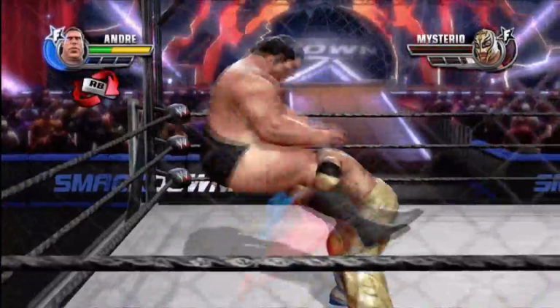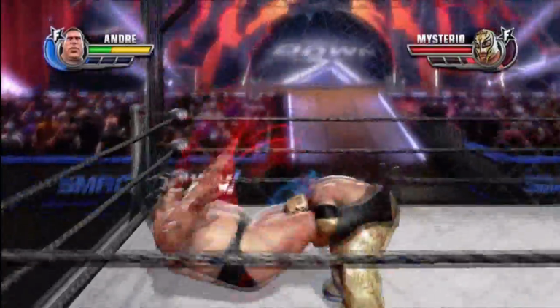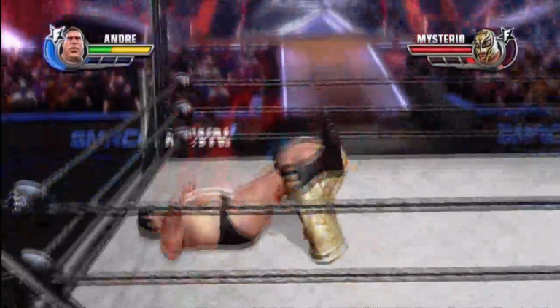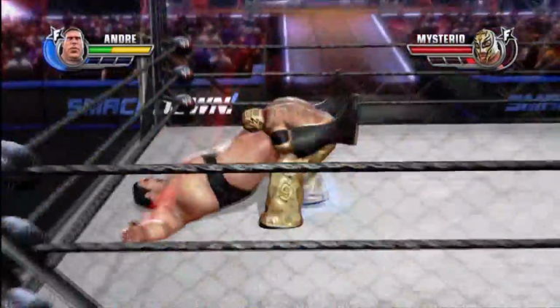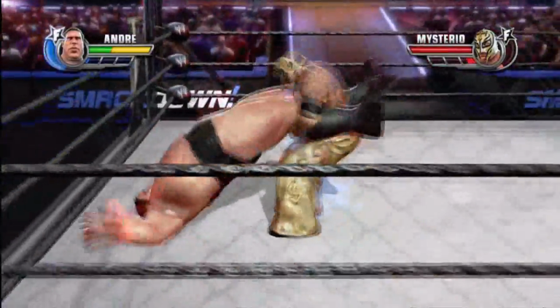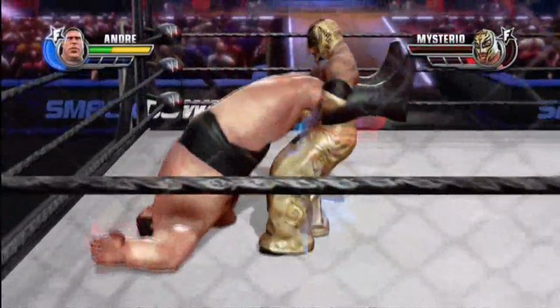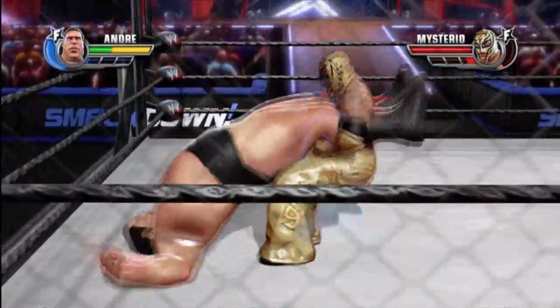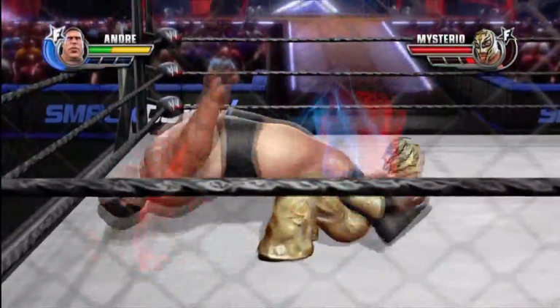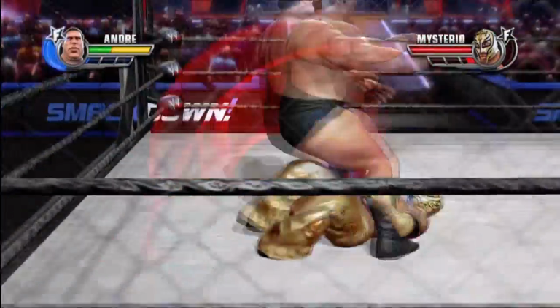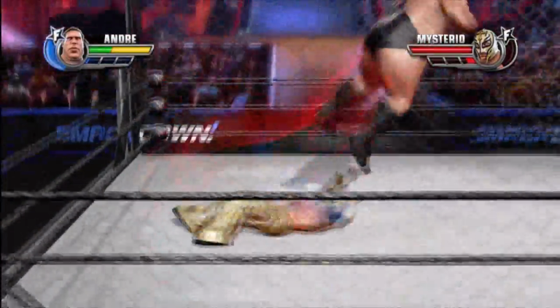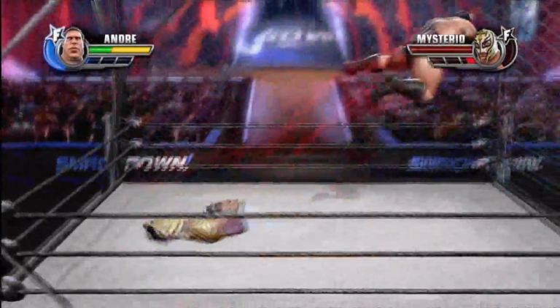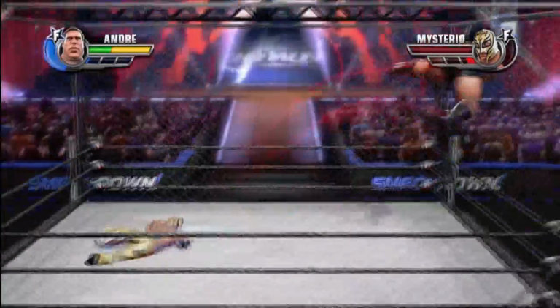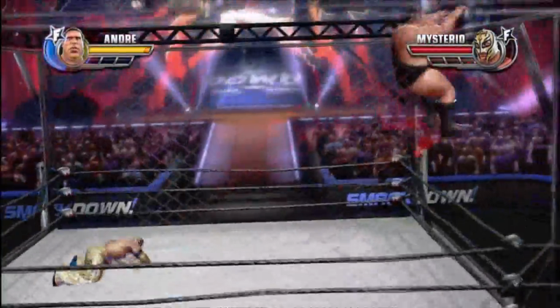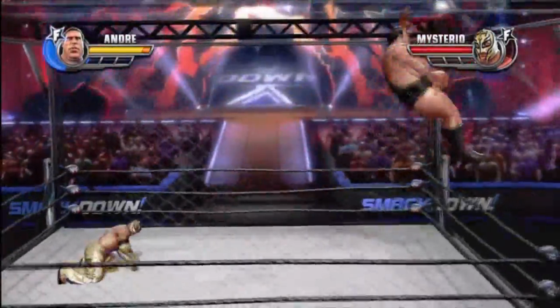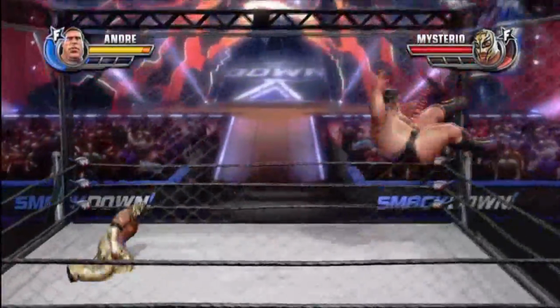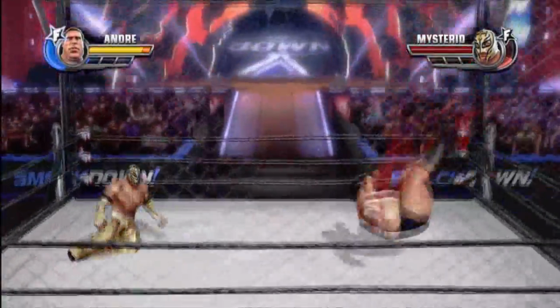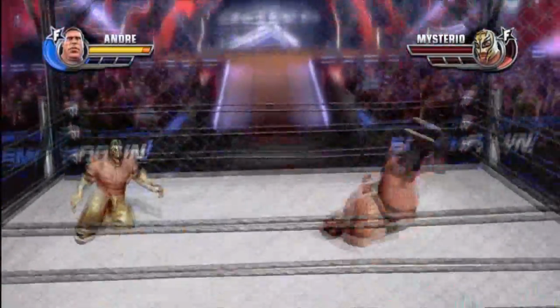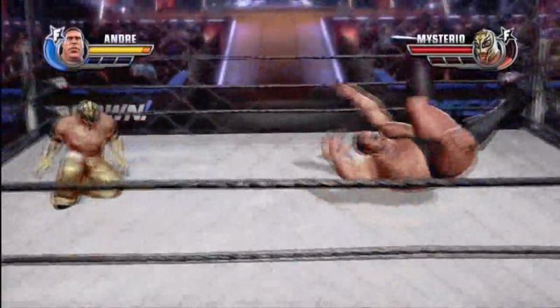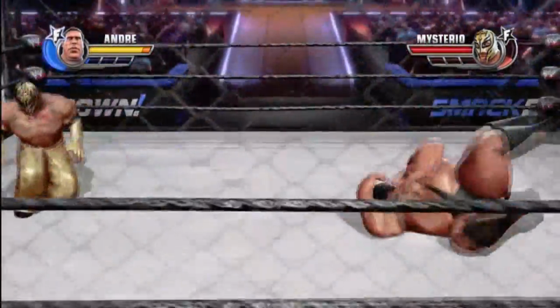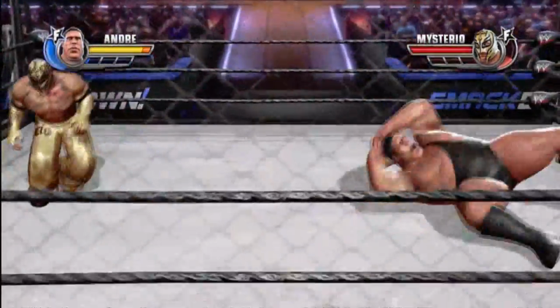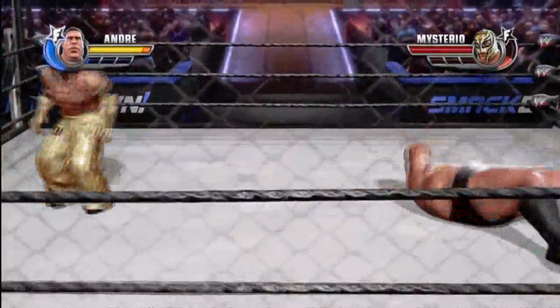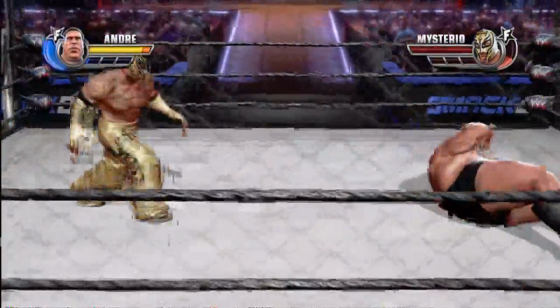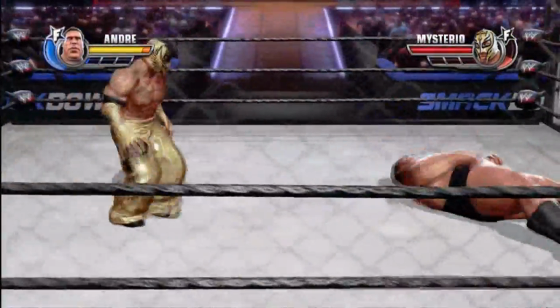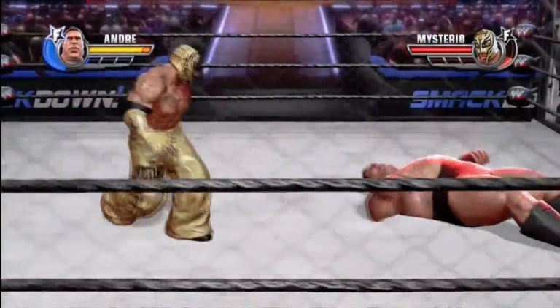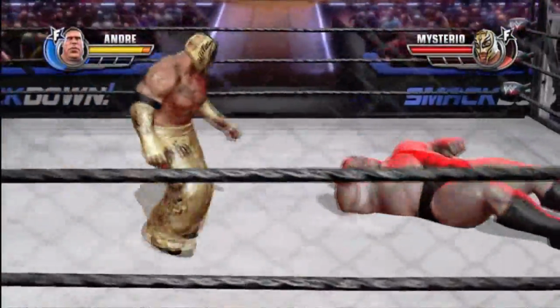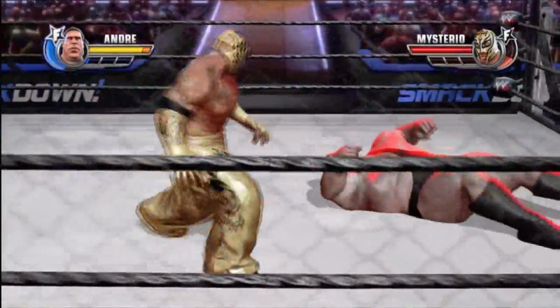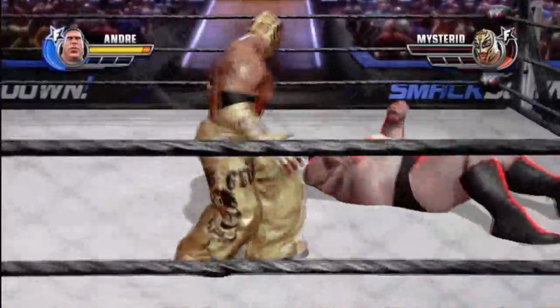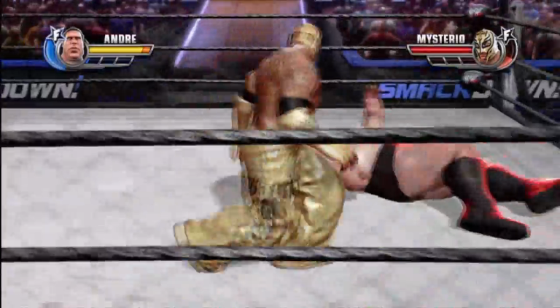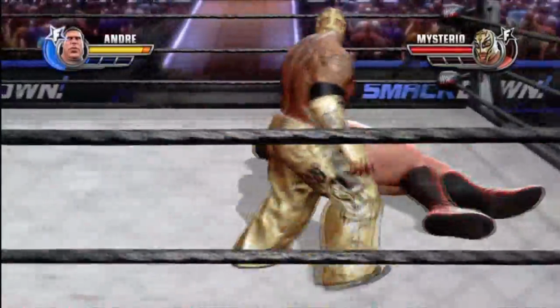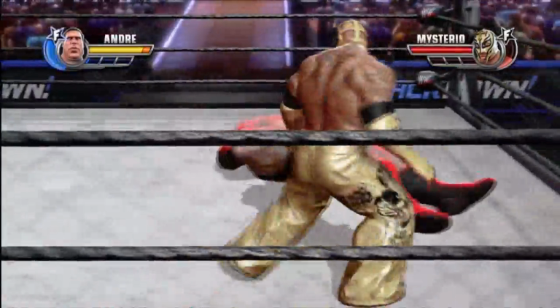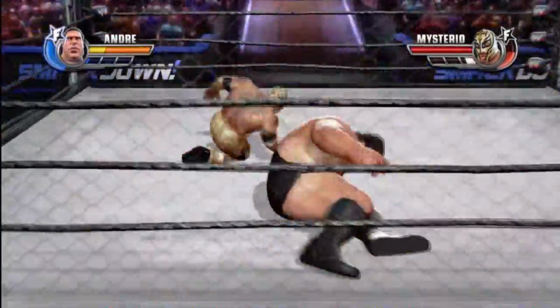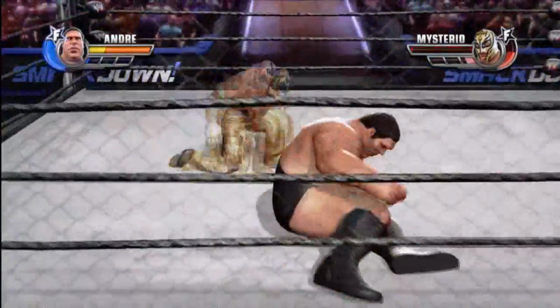Or Ray is doing to Andrea the slingshot into the cage. You can combo off the cage as long as you're near them.